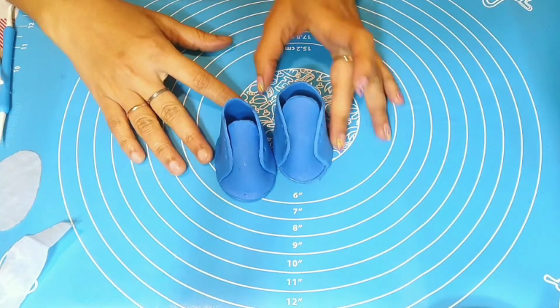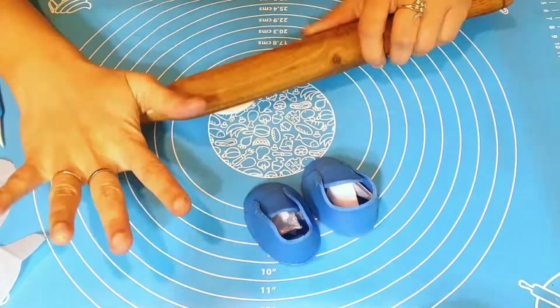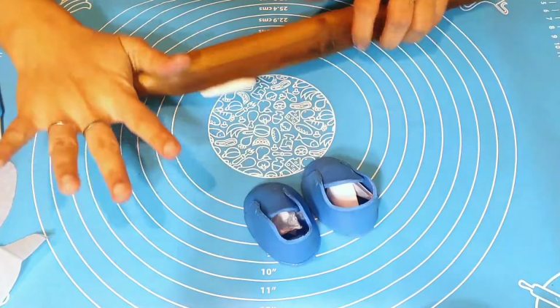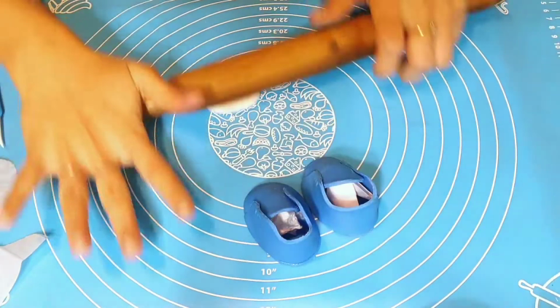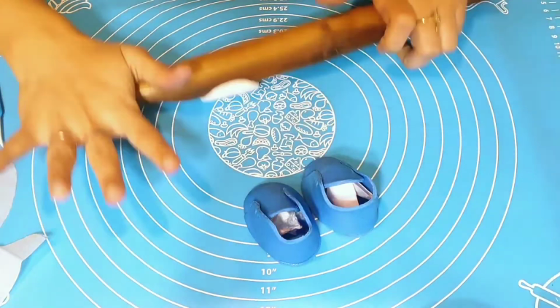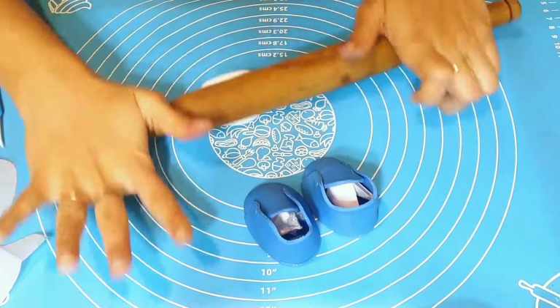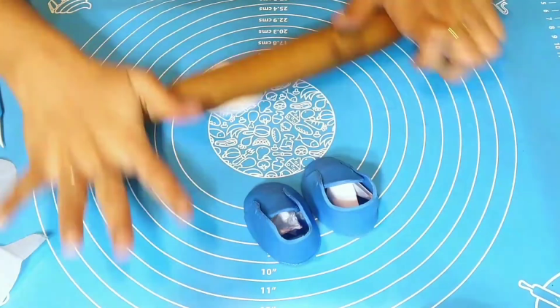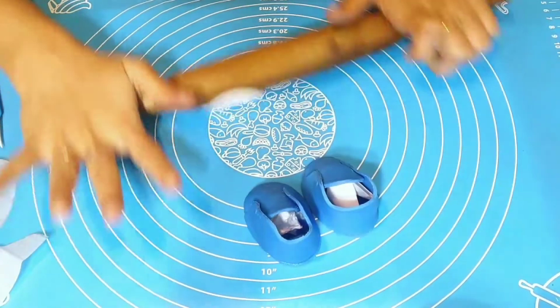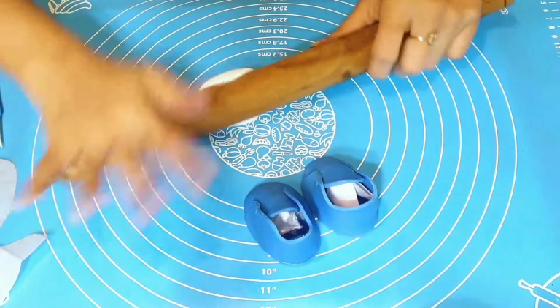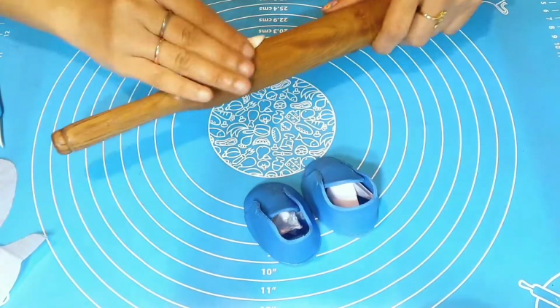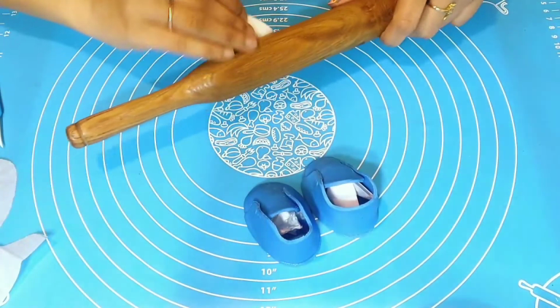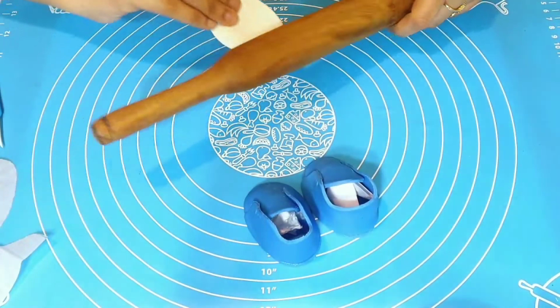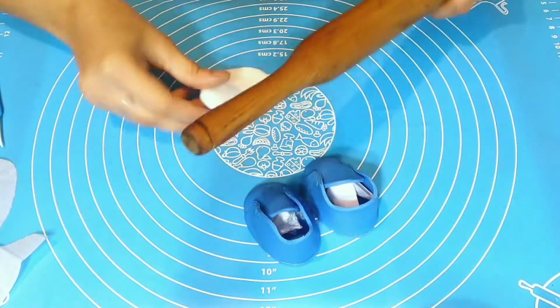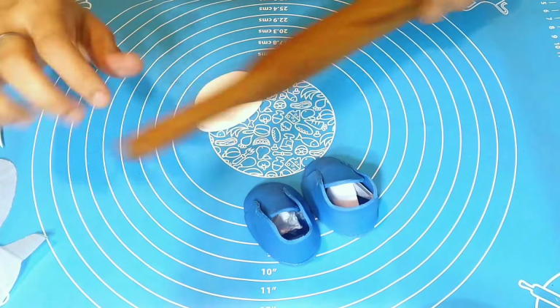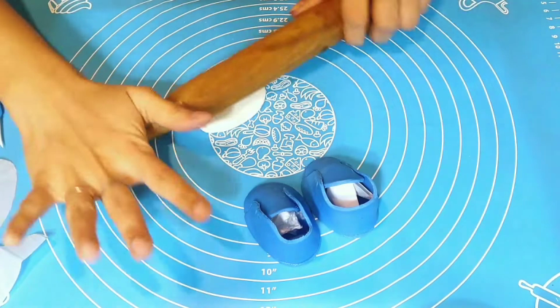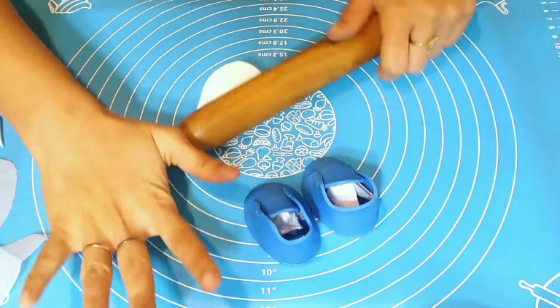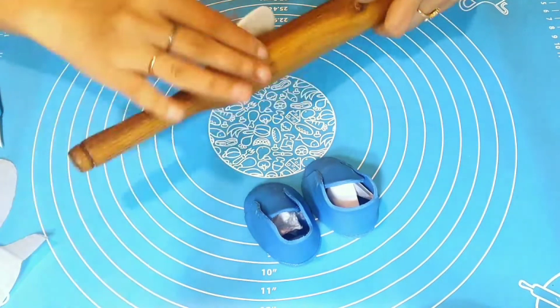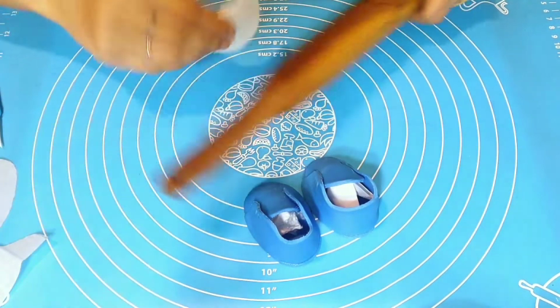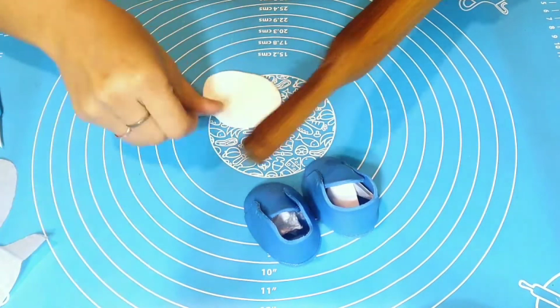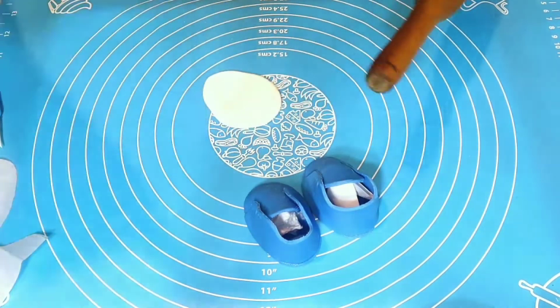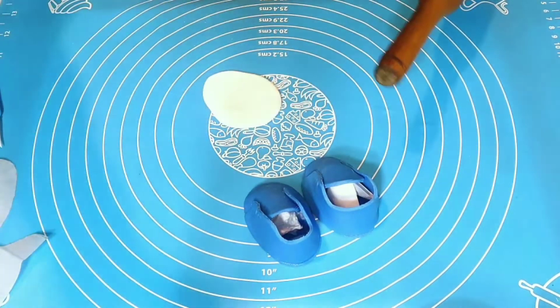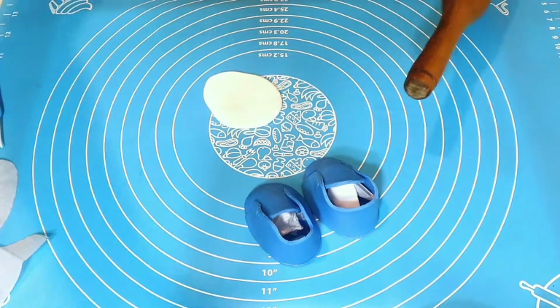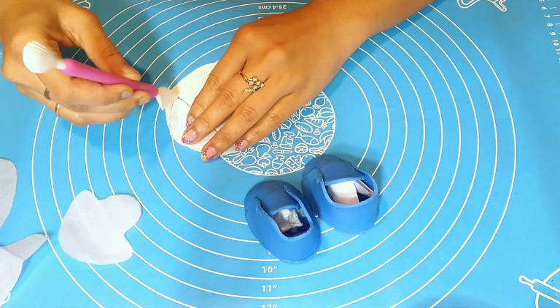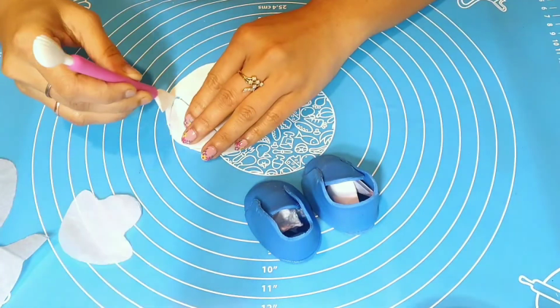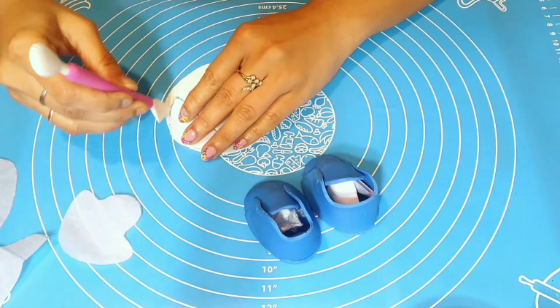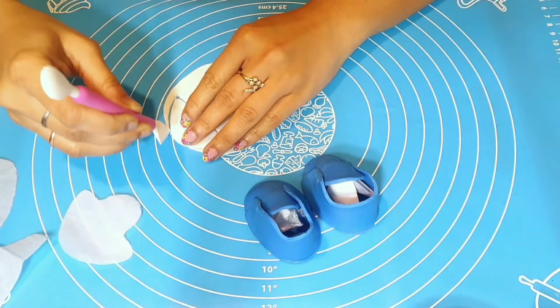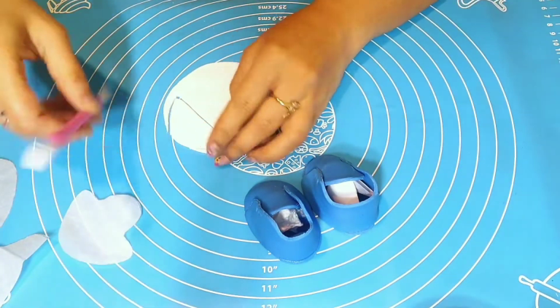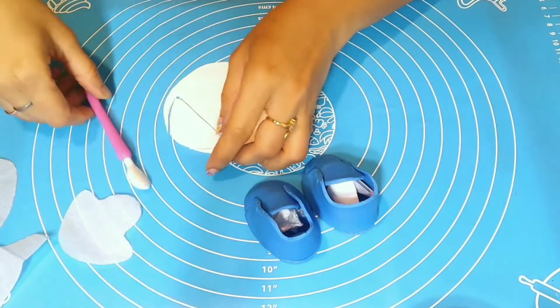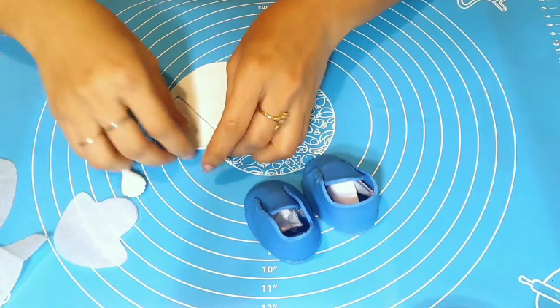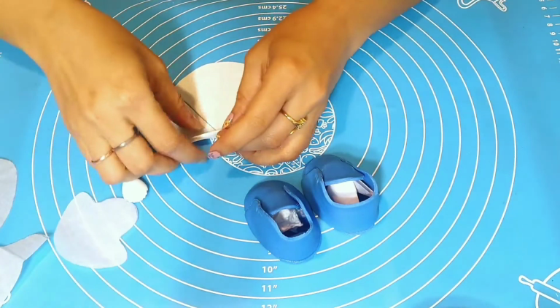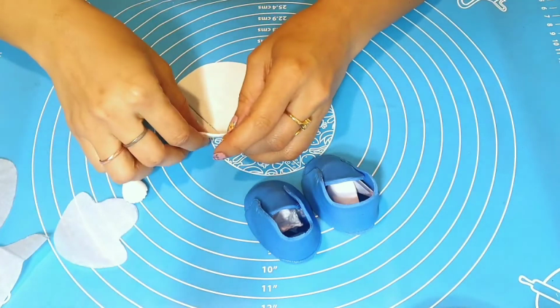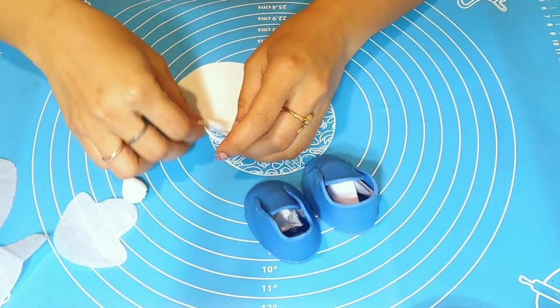Now, once we are done assembling all the parts of the shoes, it's time for some finishing.